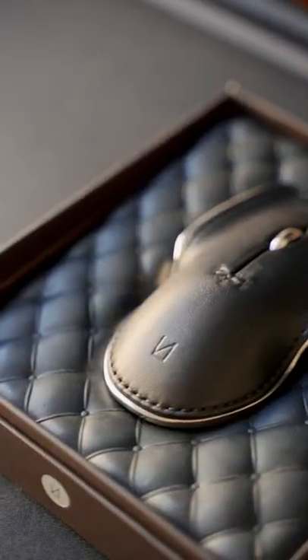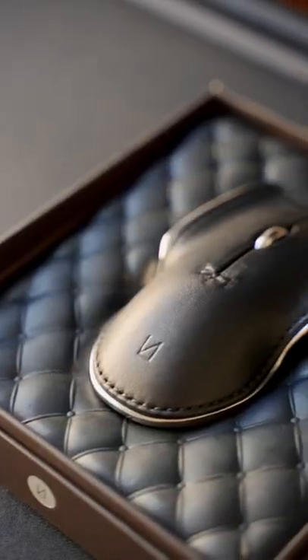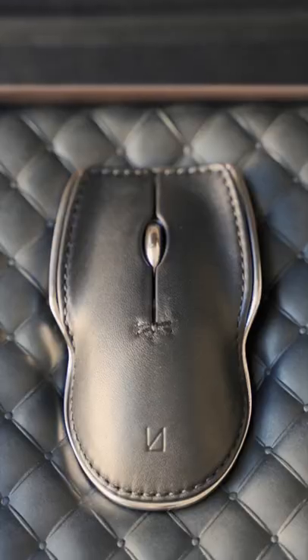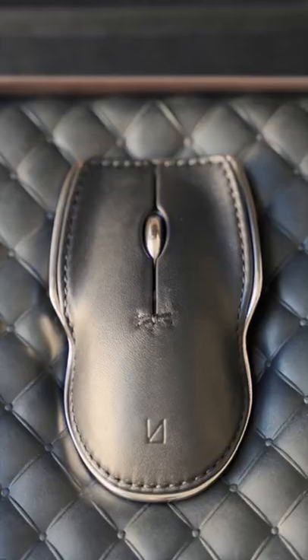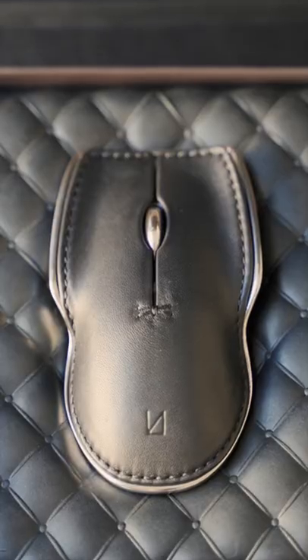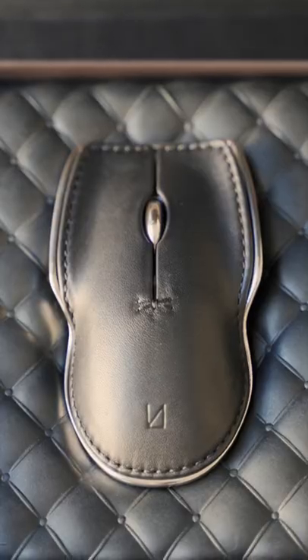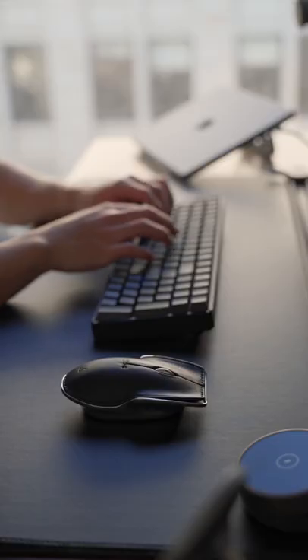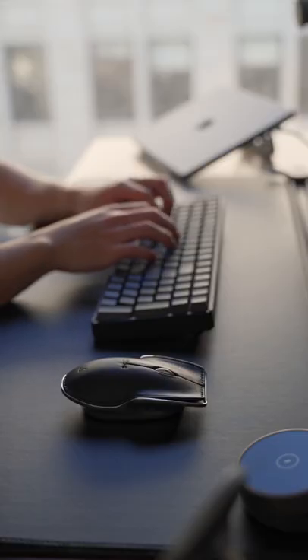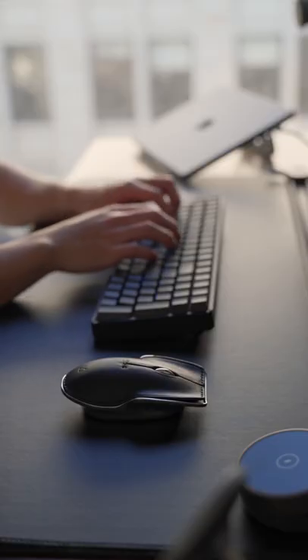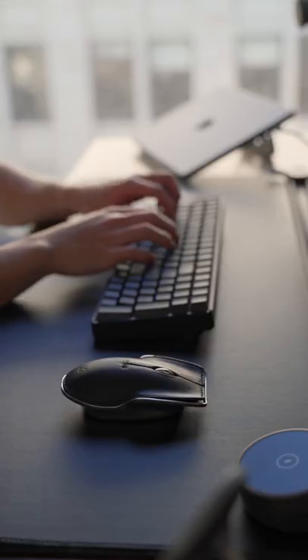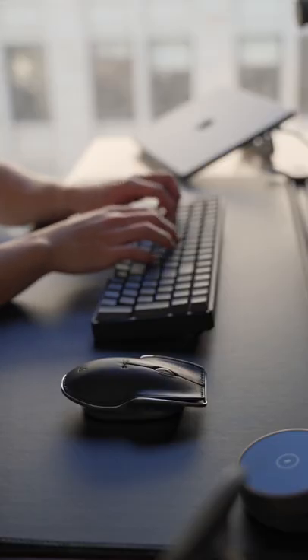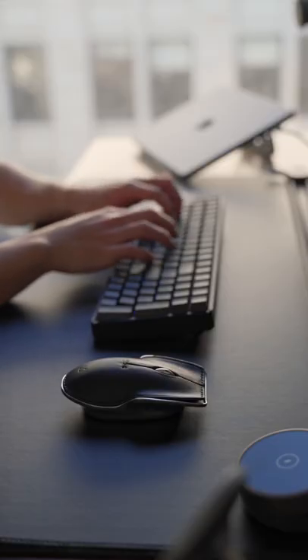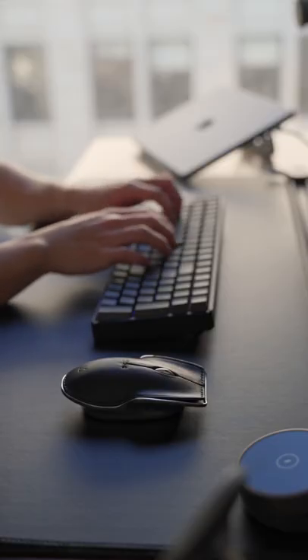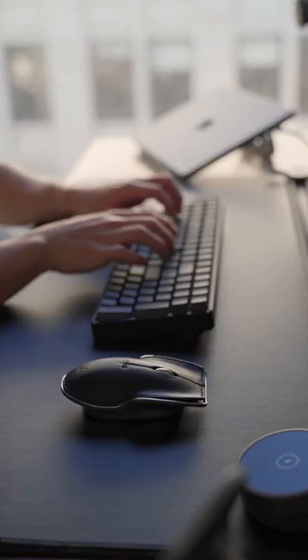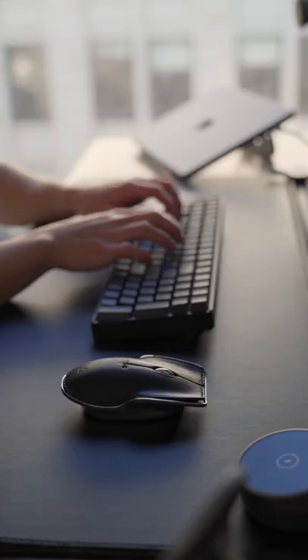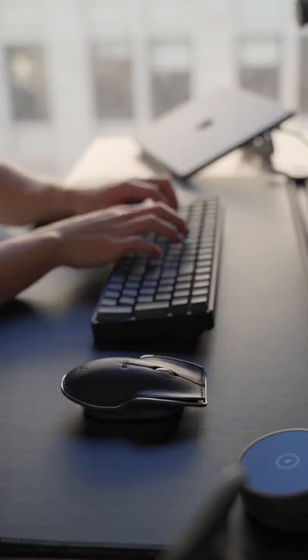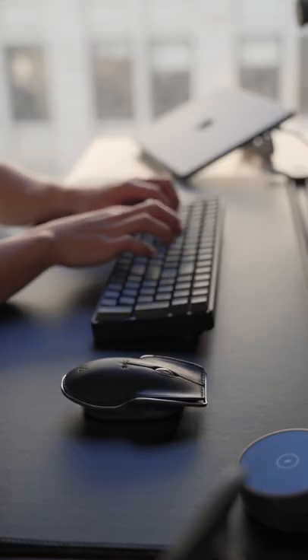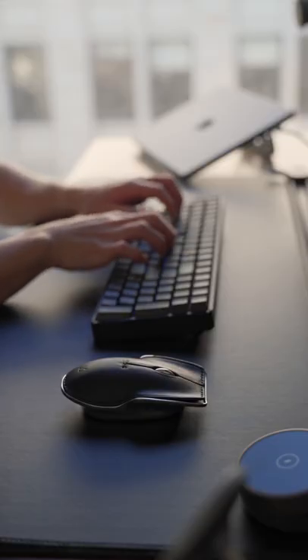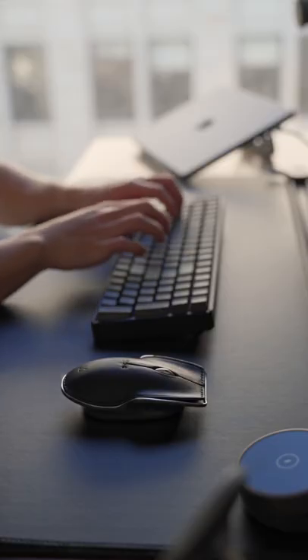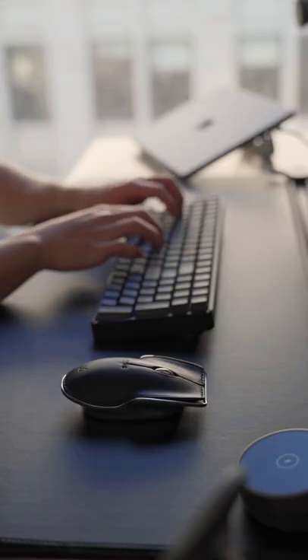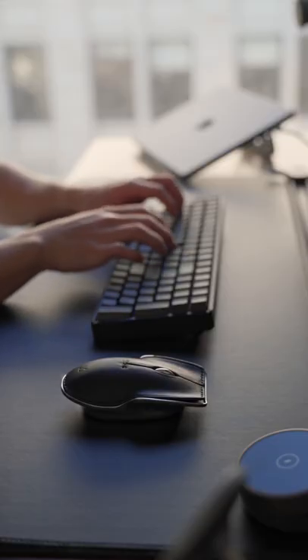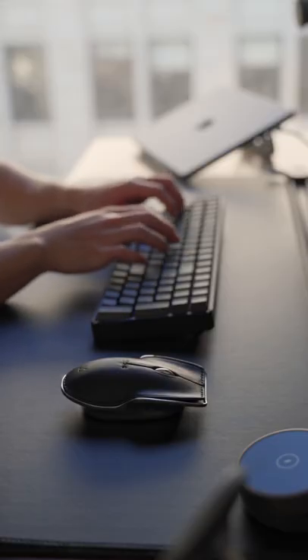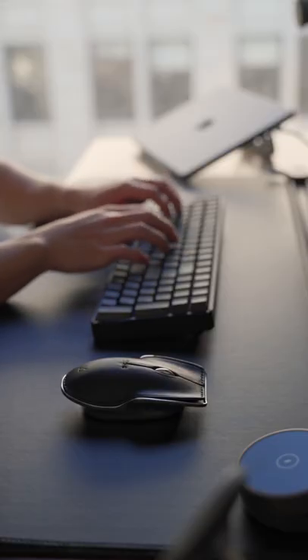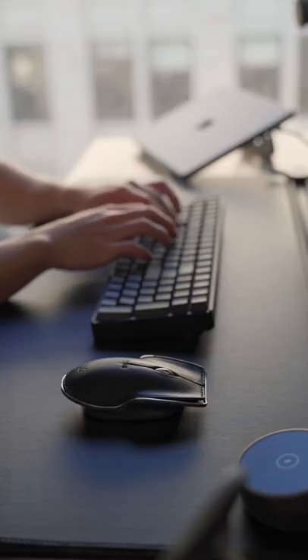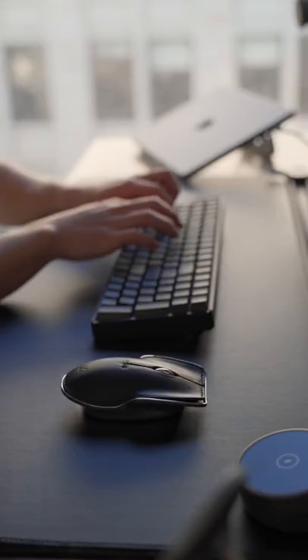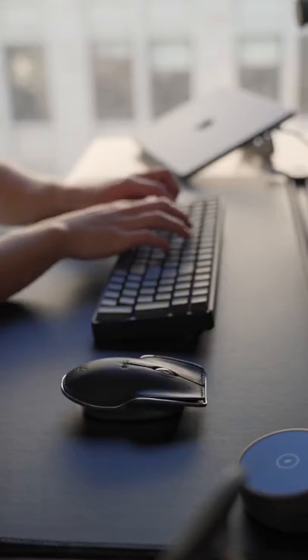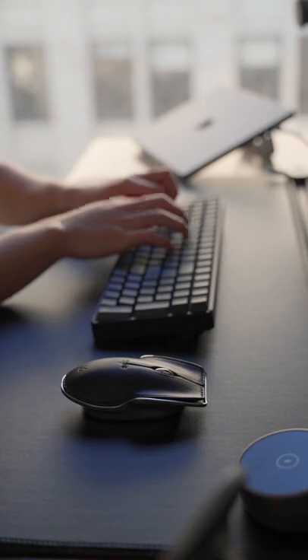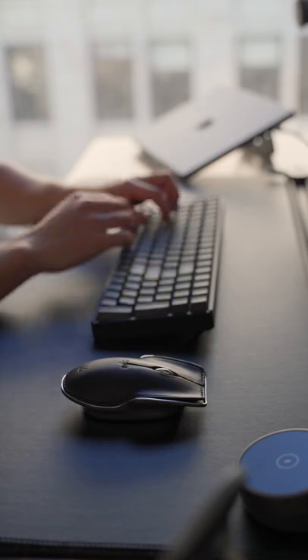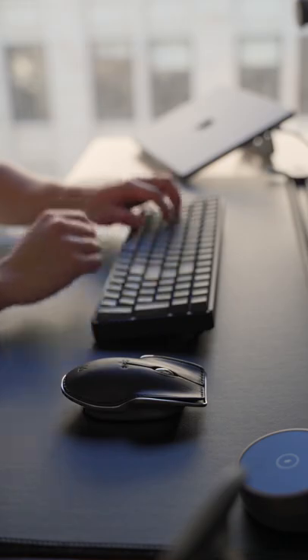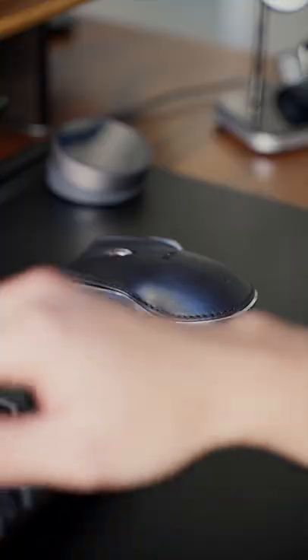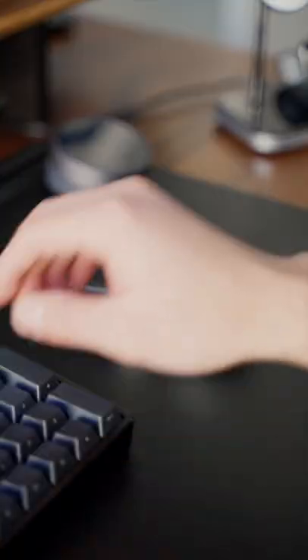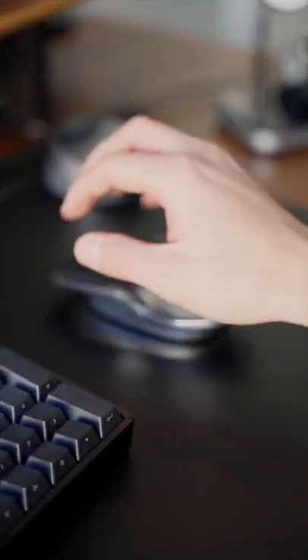It can also connect via dongle, Bluetooth, USB-C, and can even charge wirelessly.